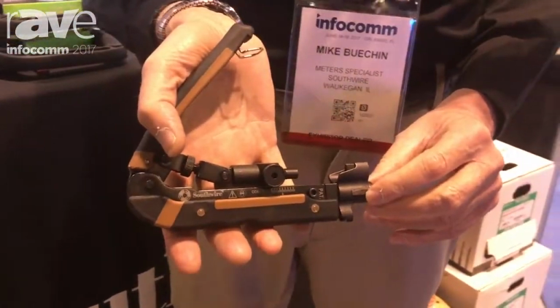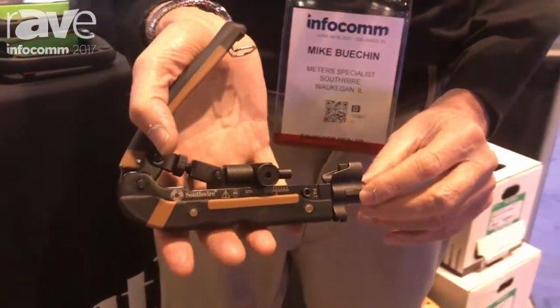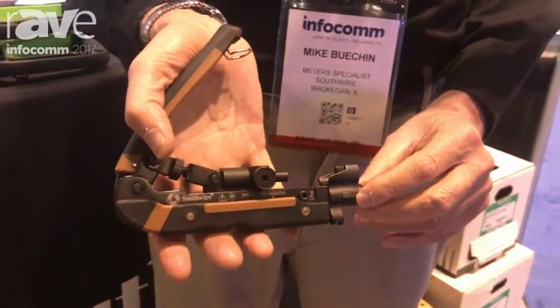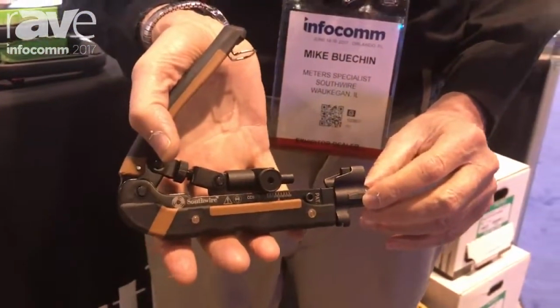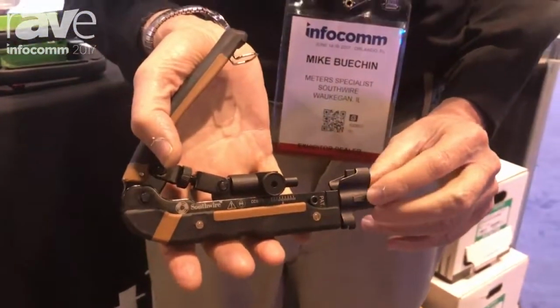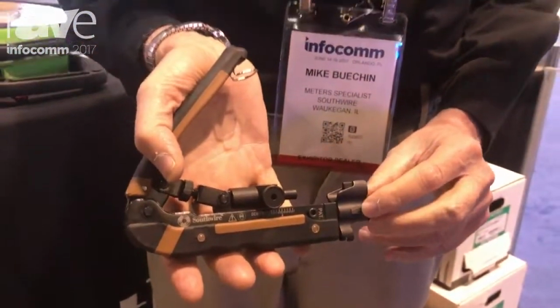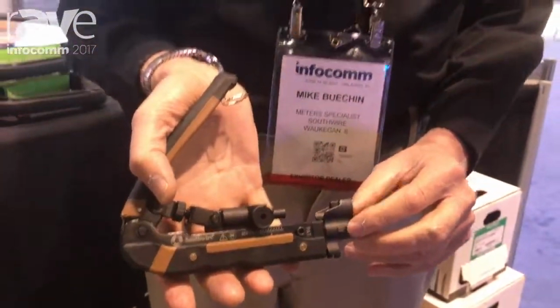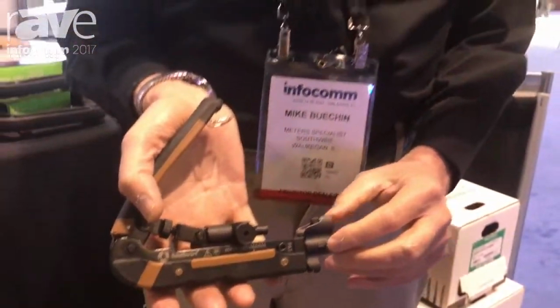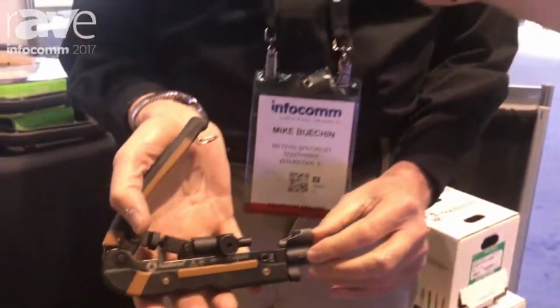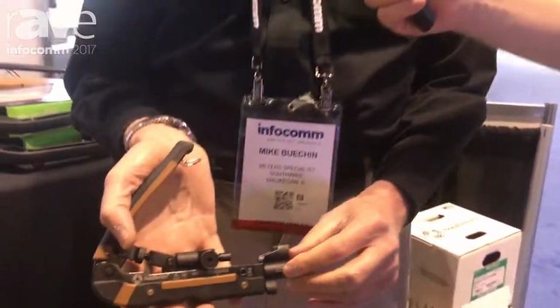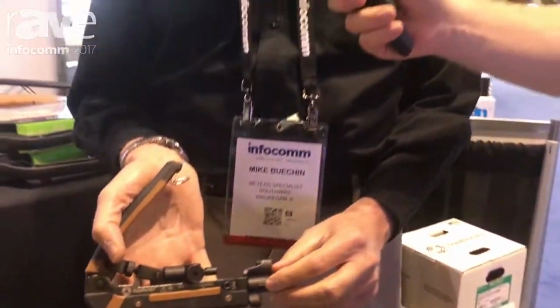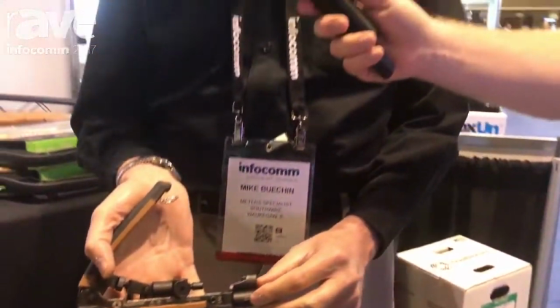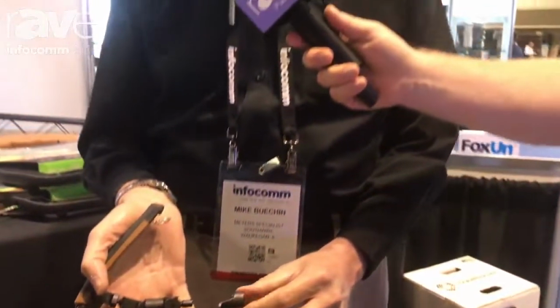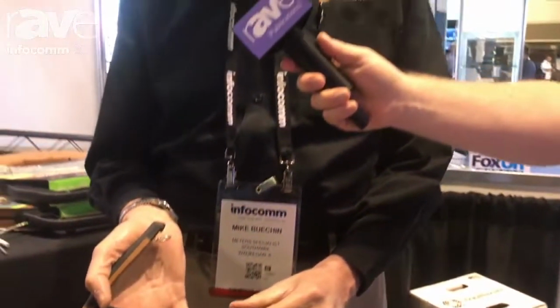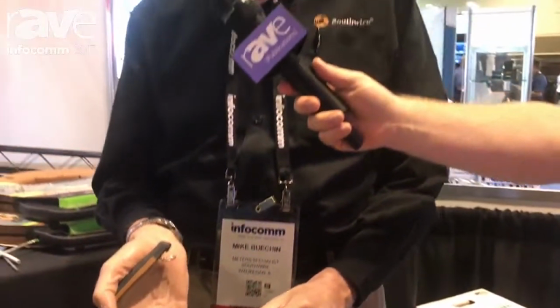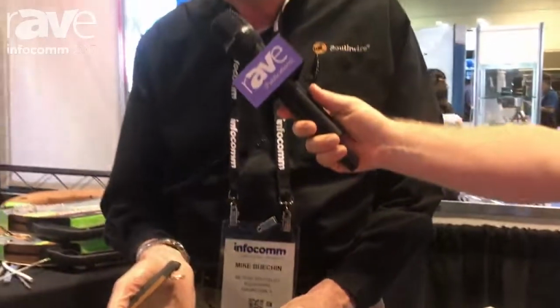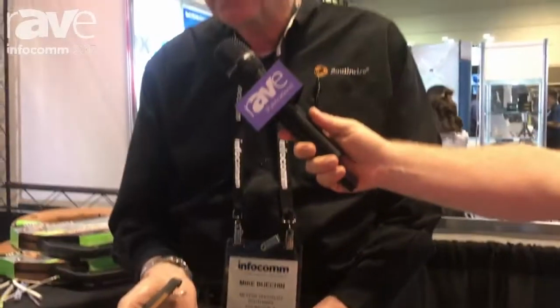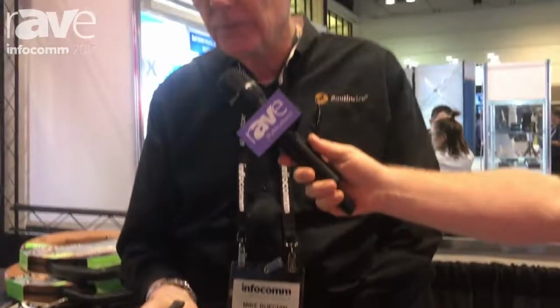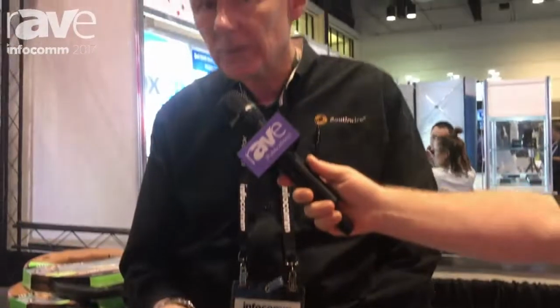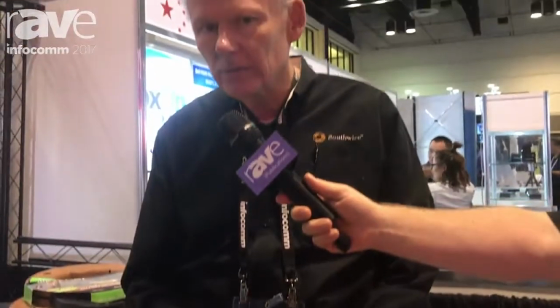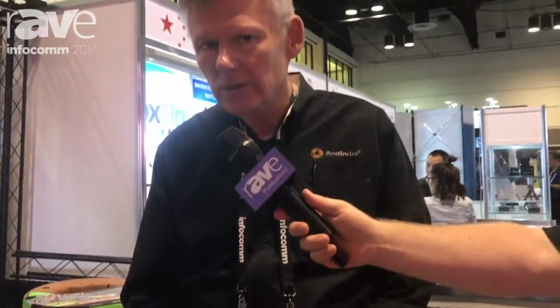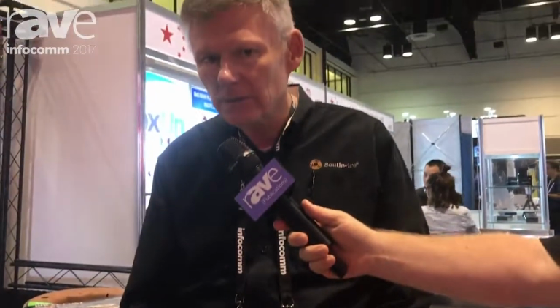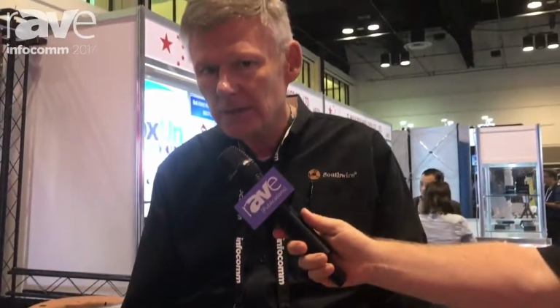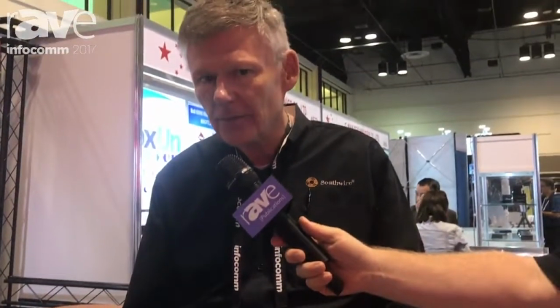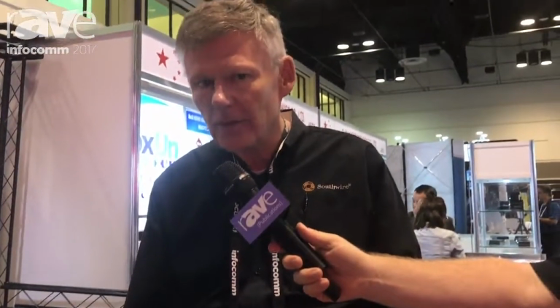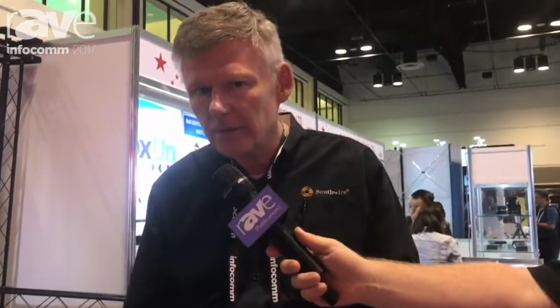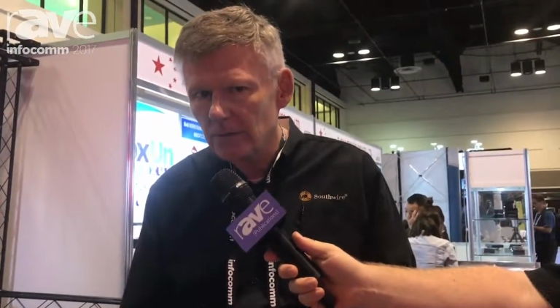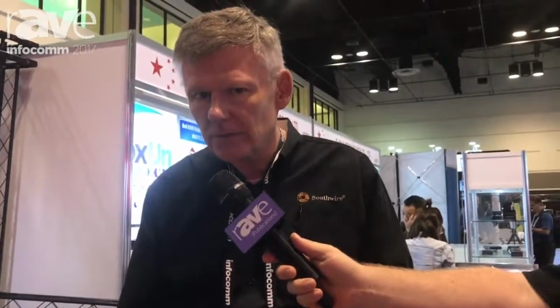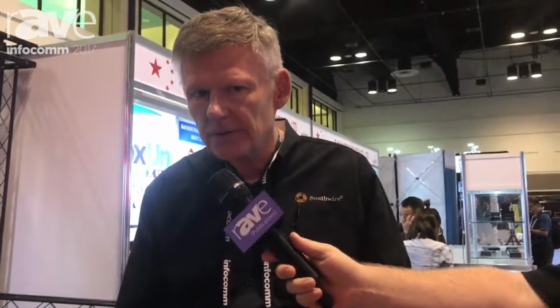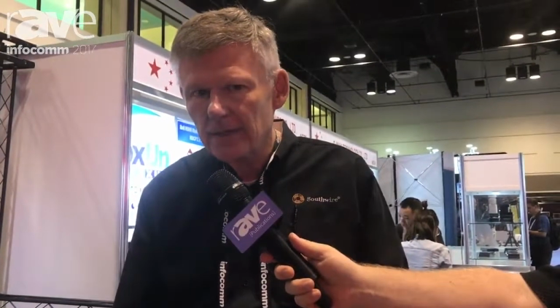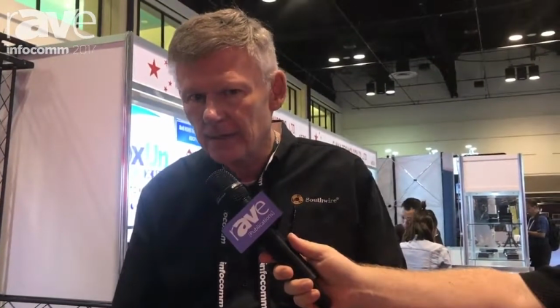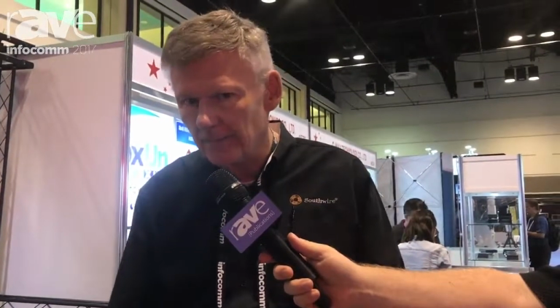For more information on all our Southwire tools, go to southwiretools.com.